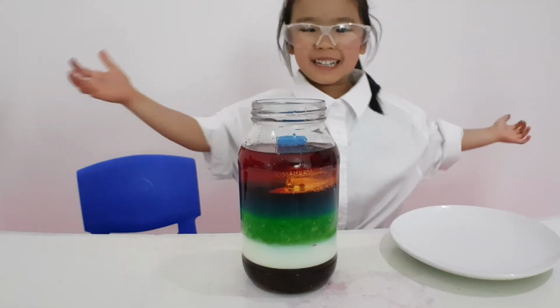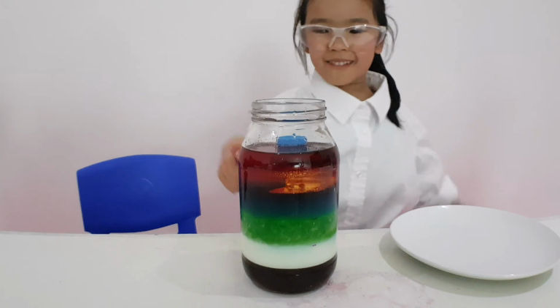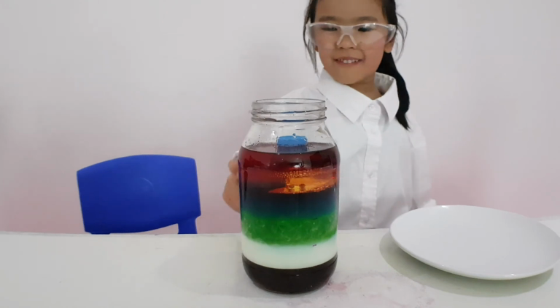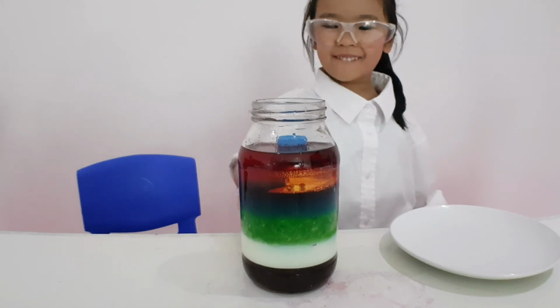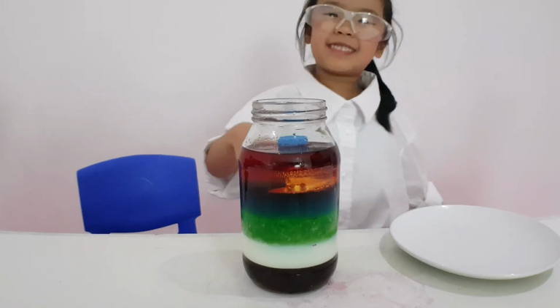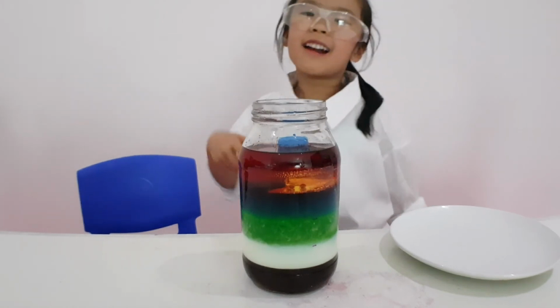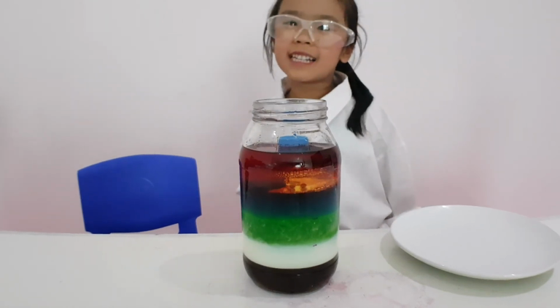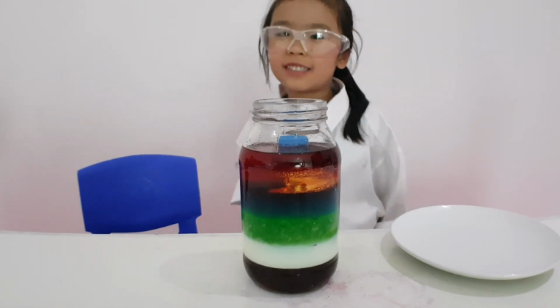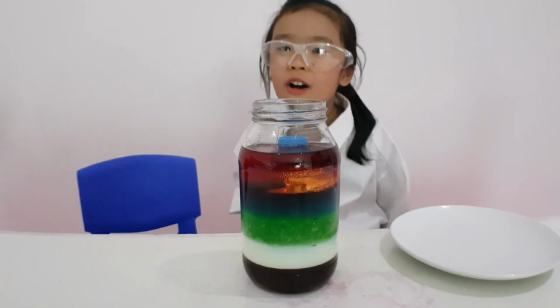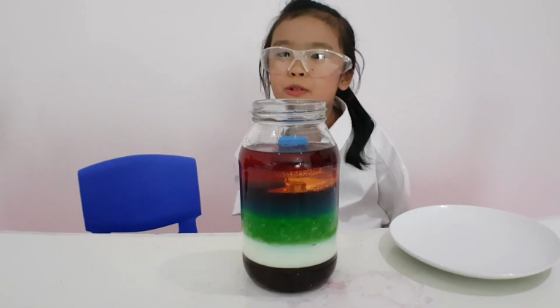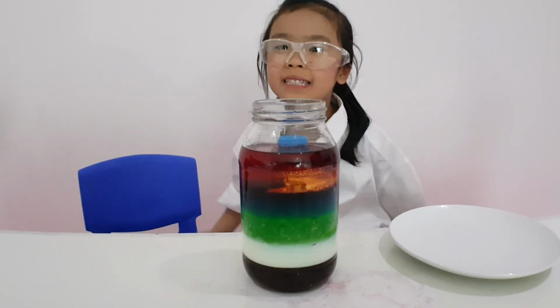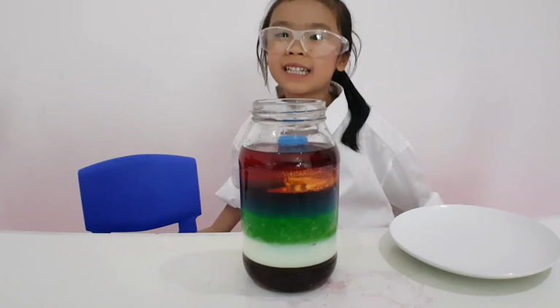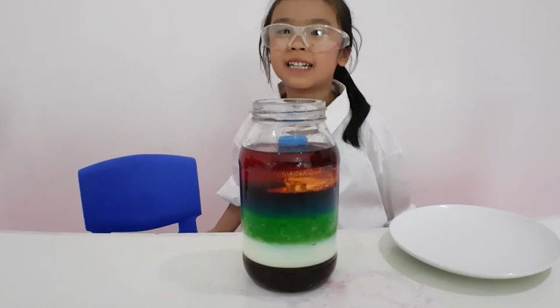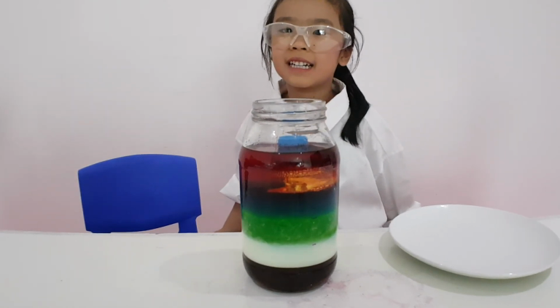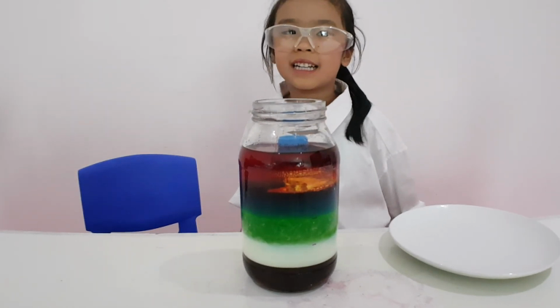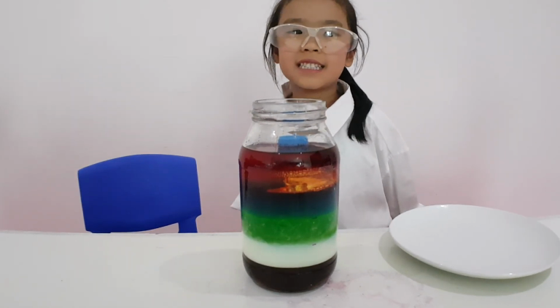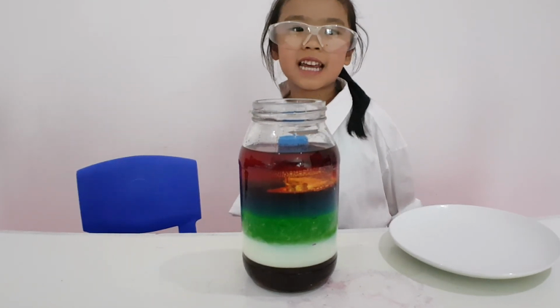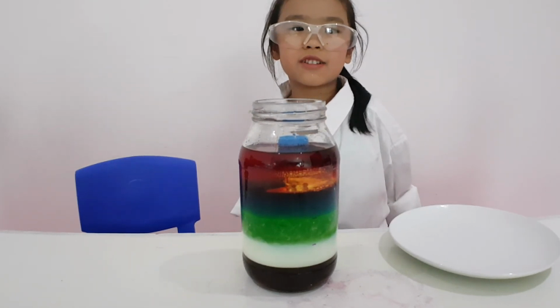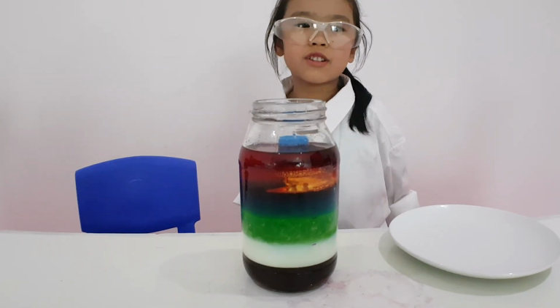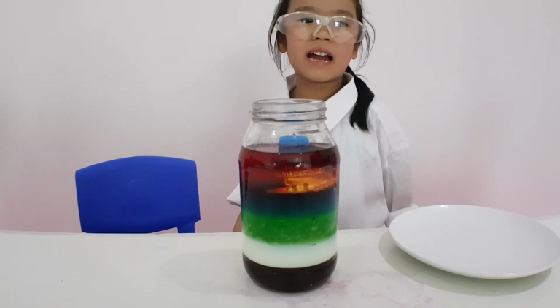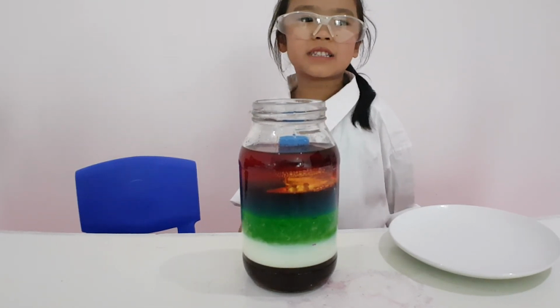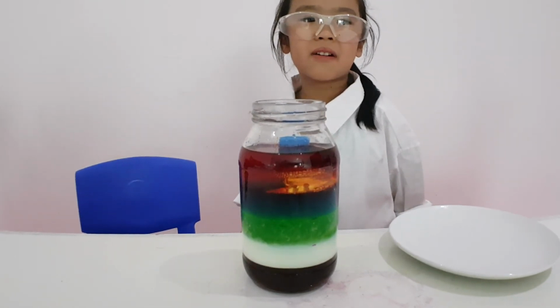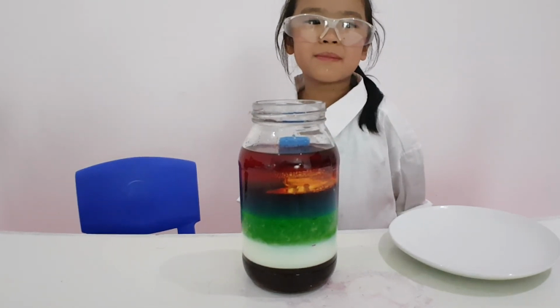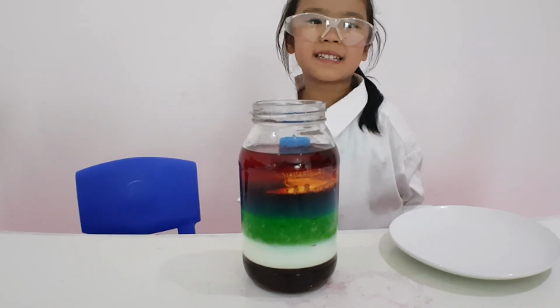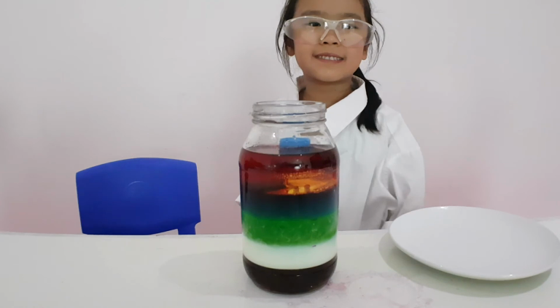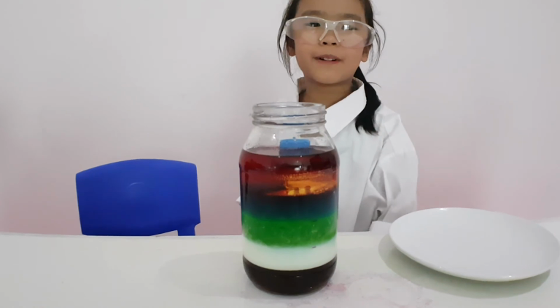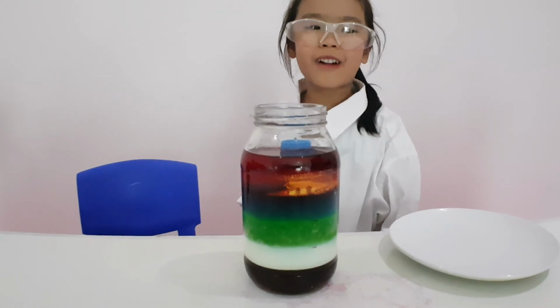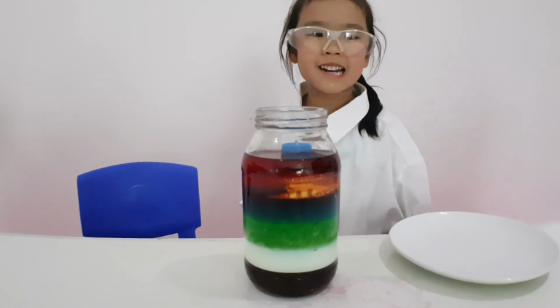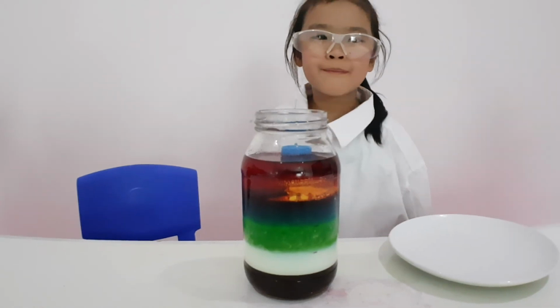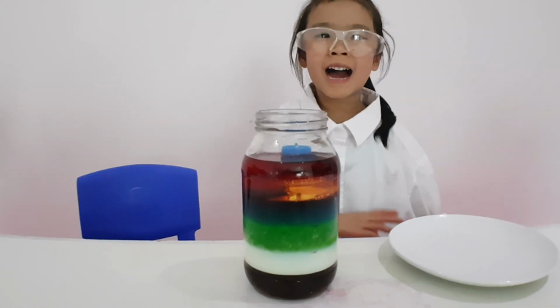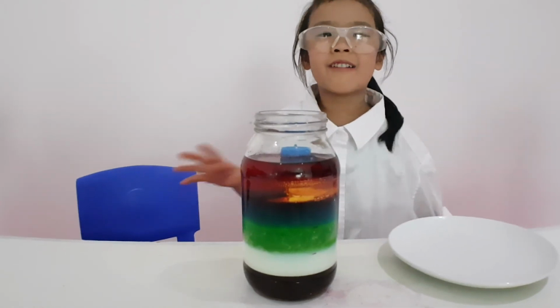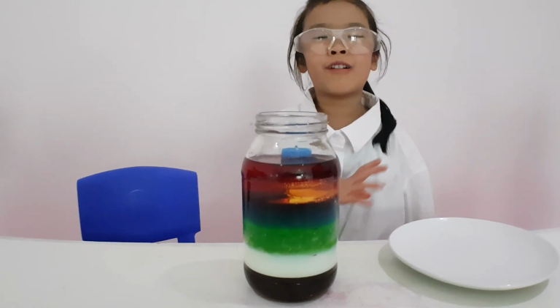Guys, do you like my rainbow jar? It's so pretty, isn't it? You should try this at home — it's super fun. Bye, everyone!